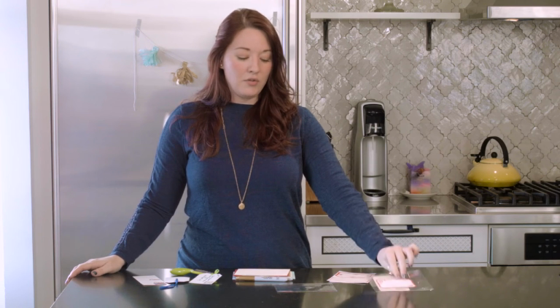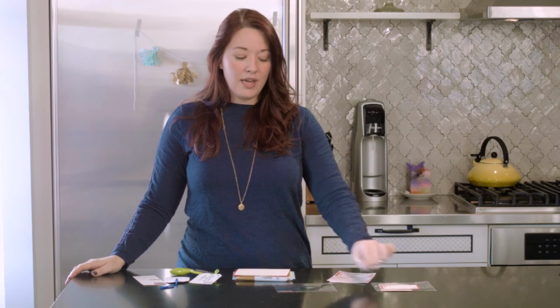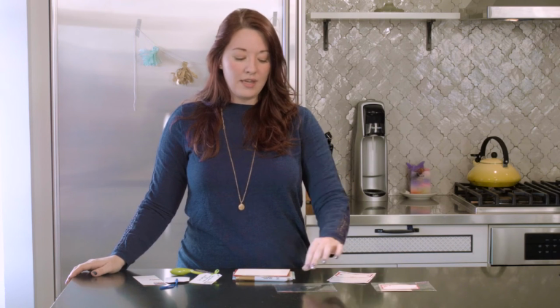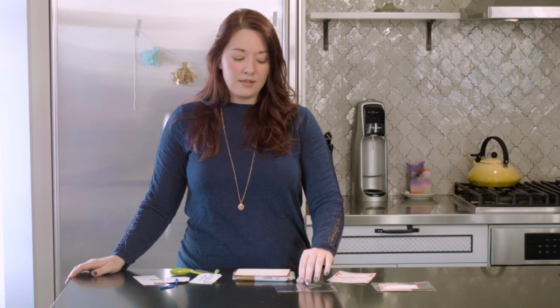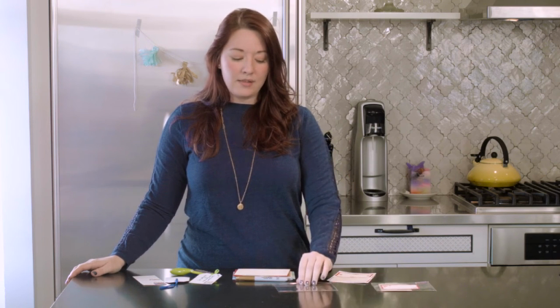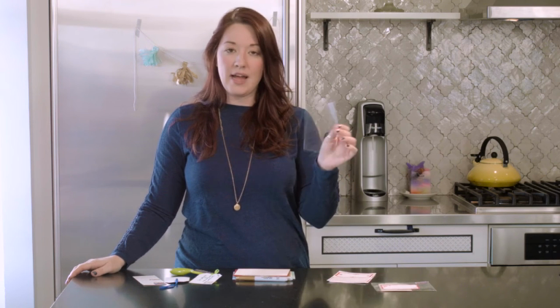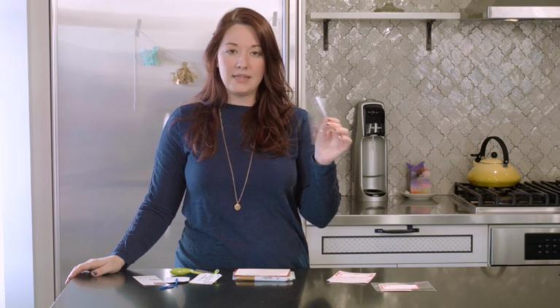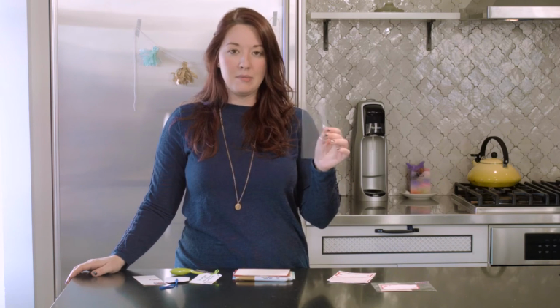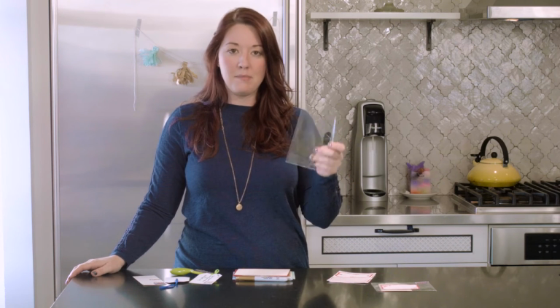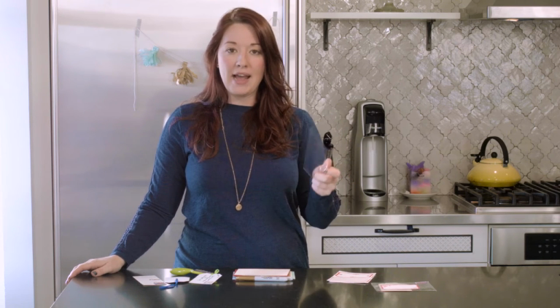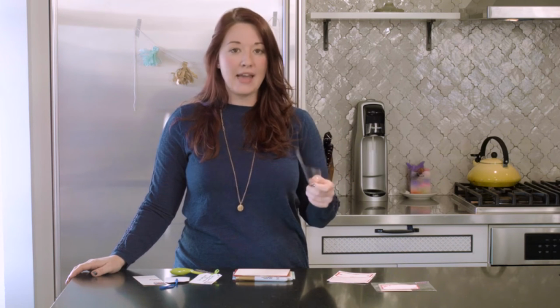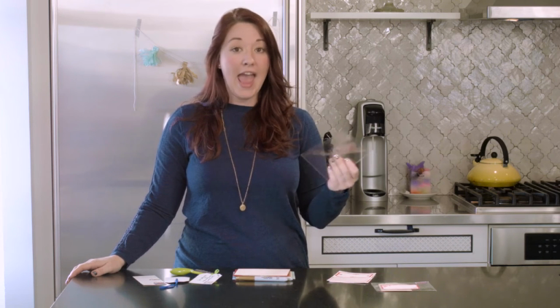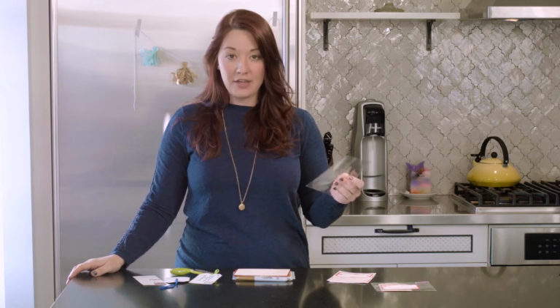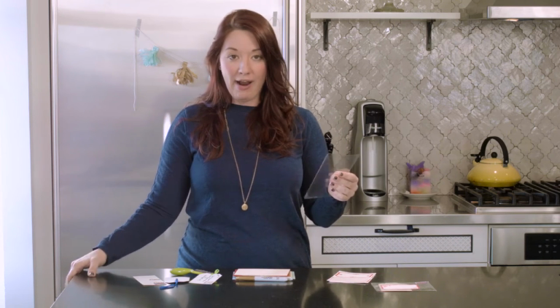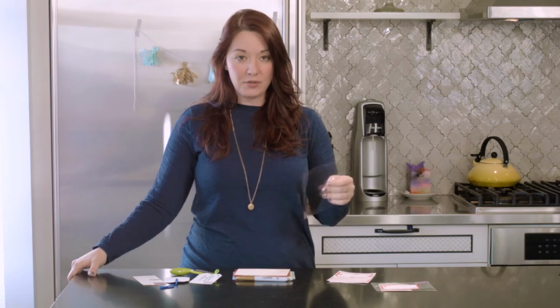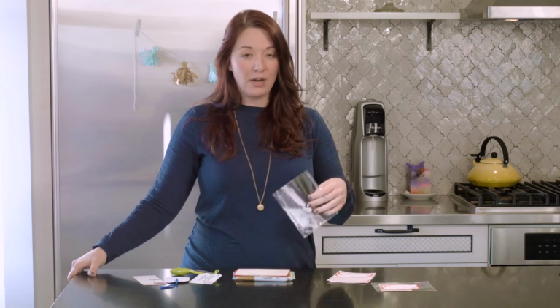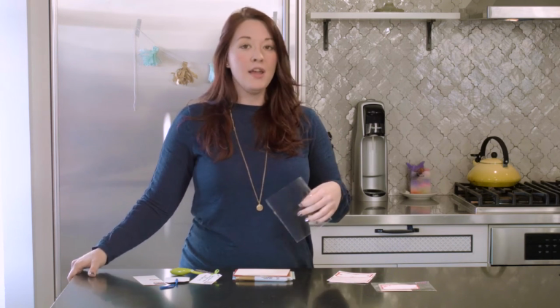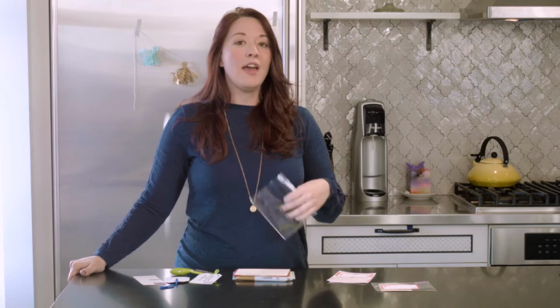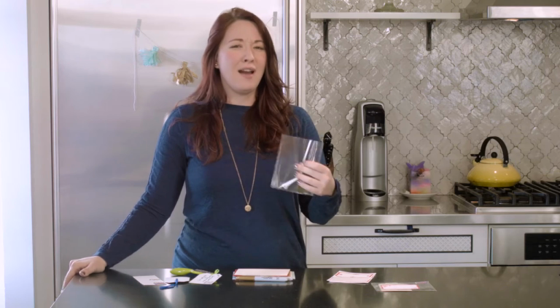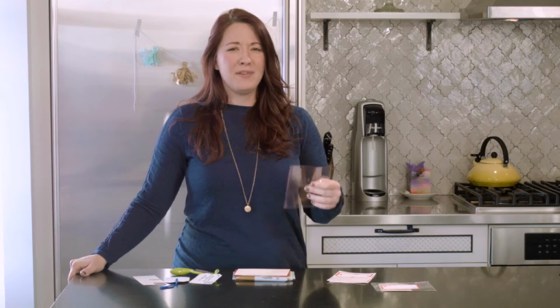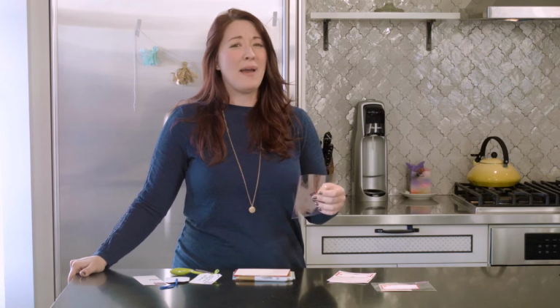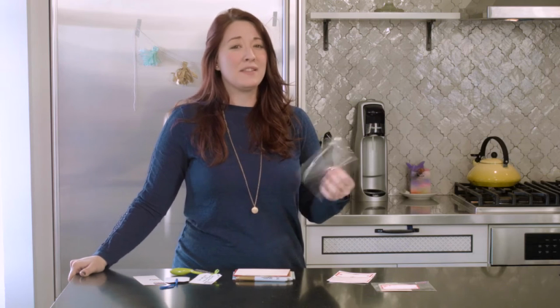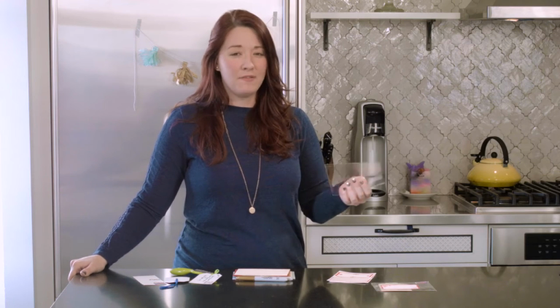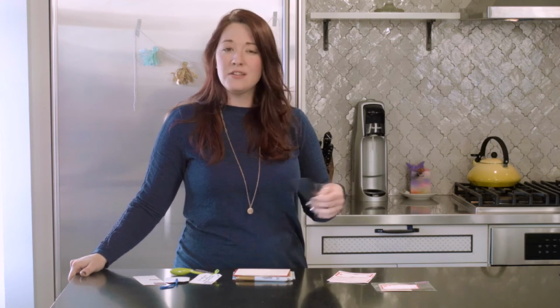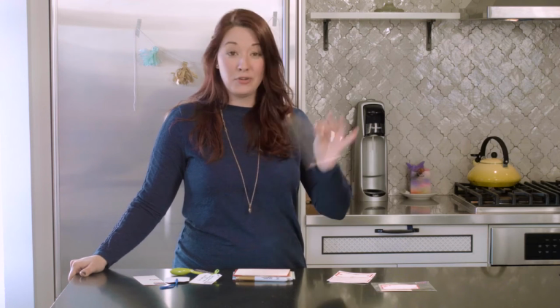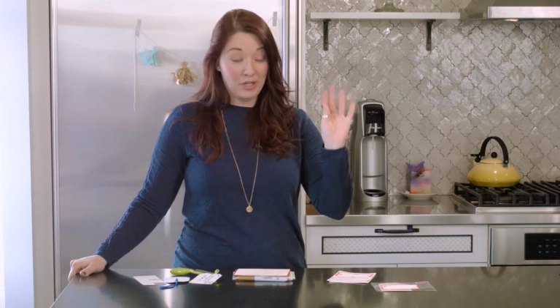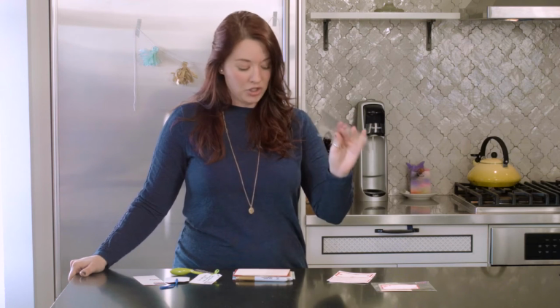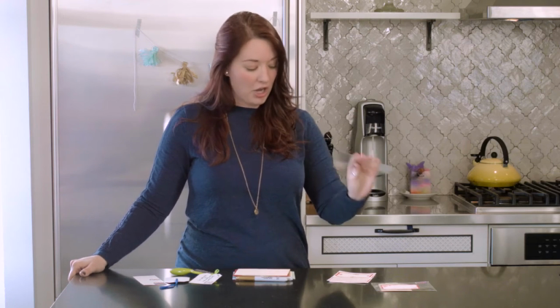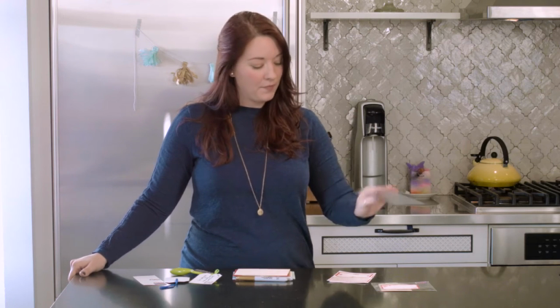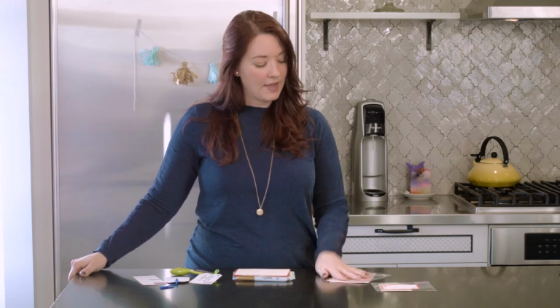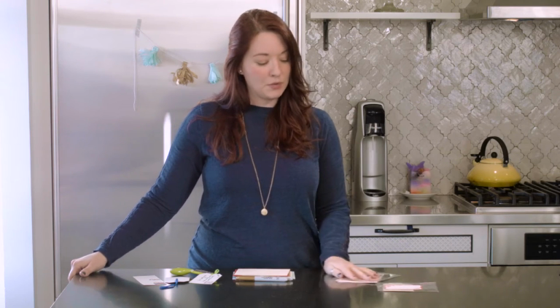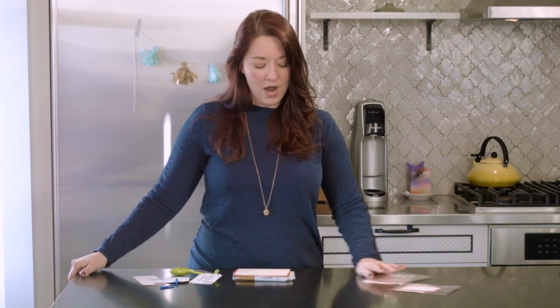You can get these glassy bags at any craft store and they come in packs of 50, so you'll be good to go.